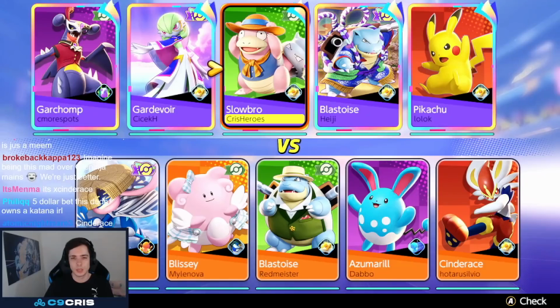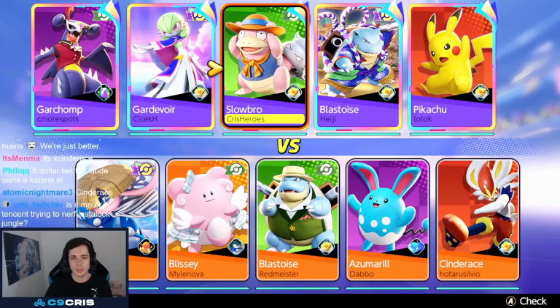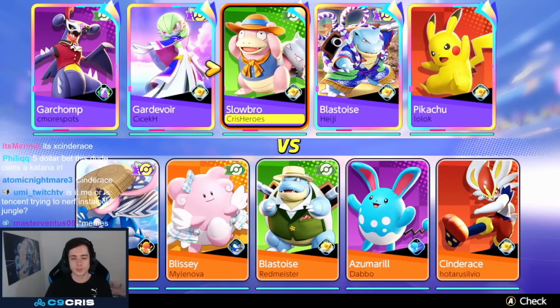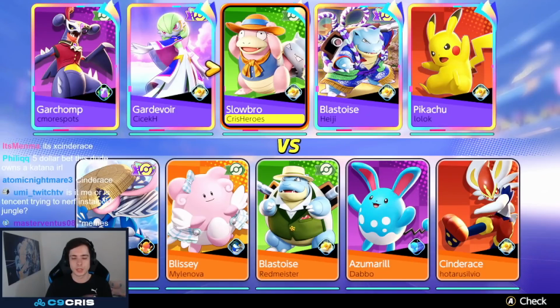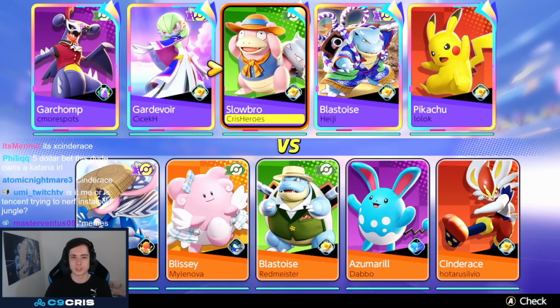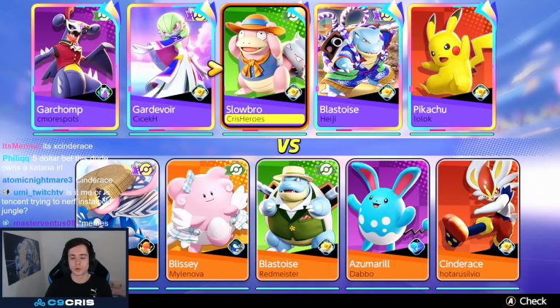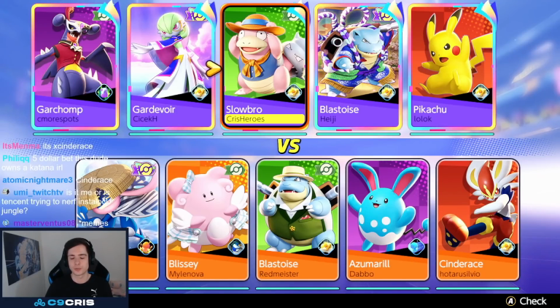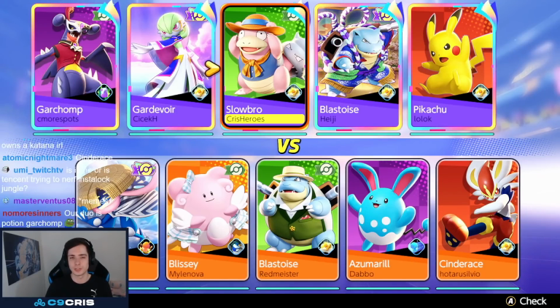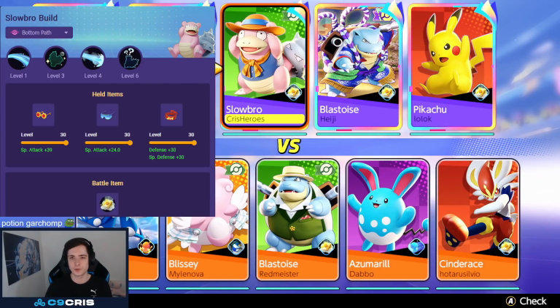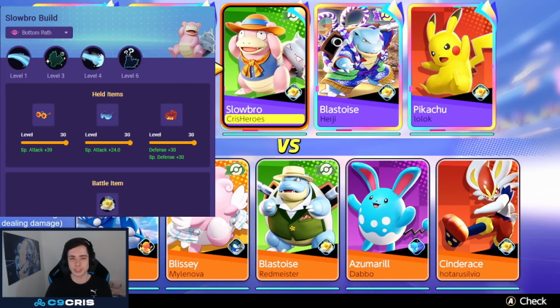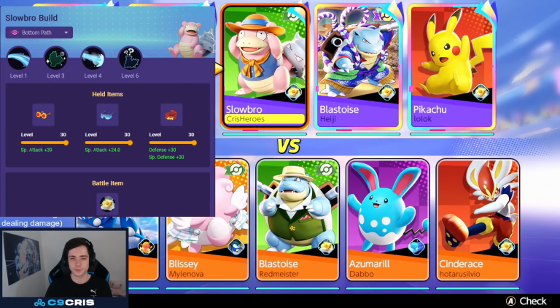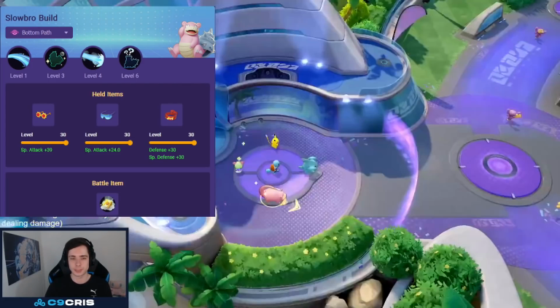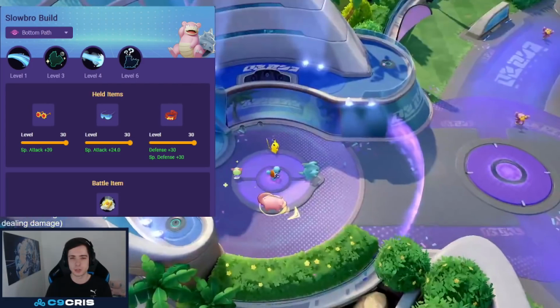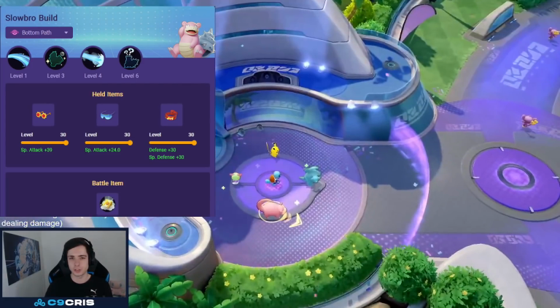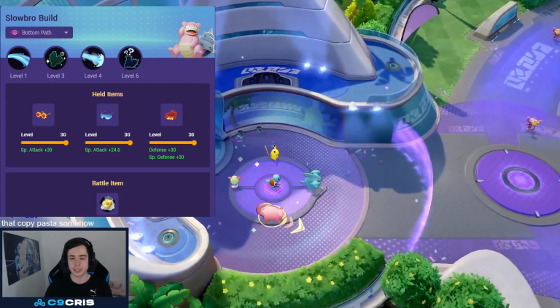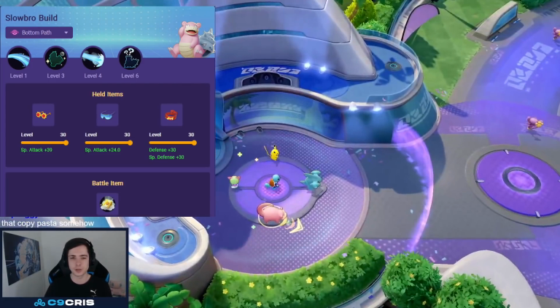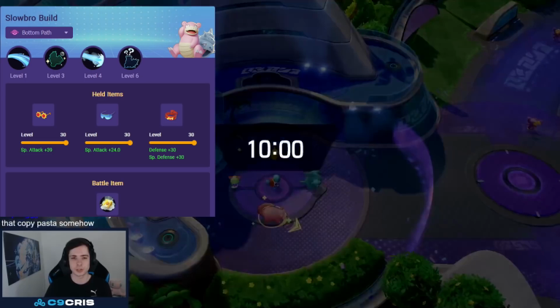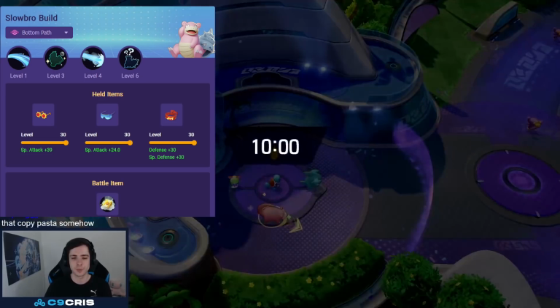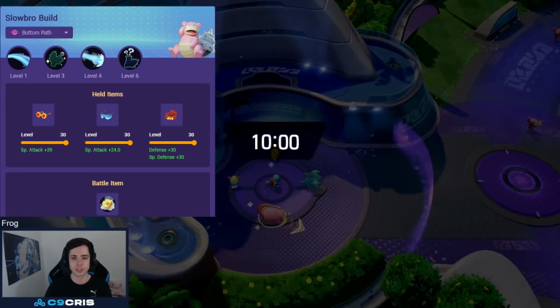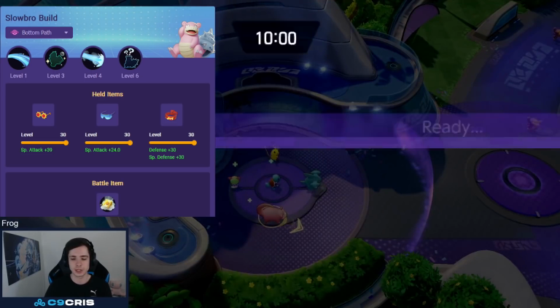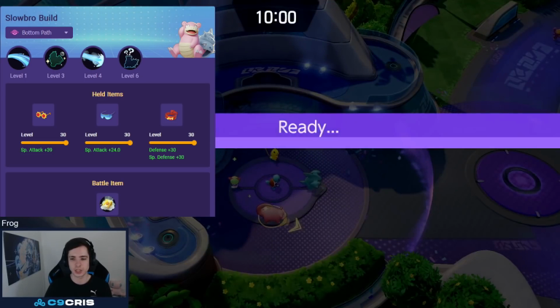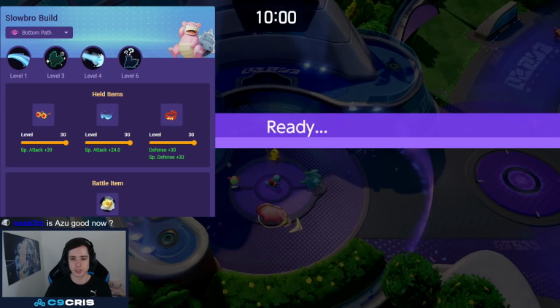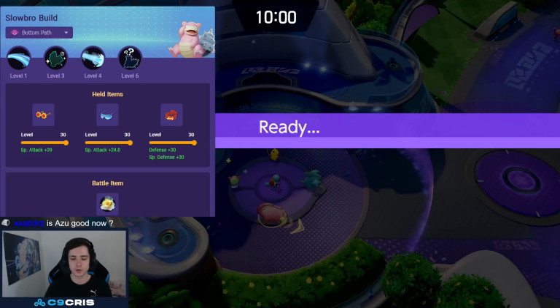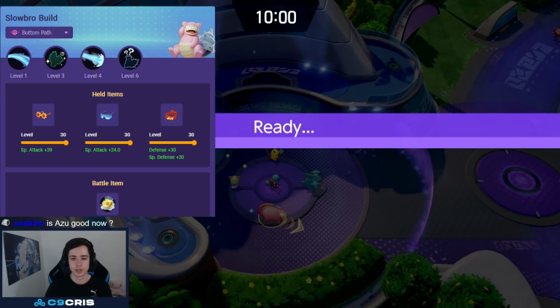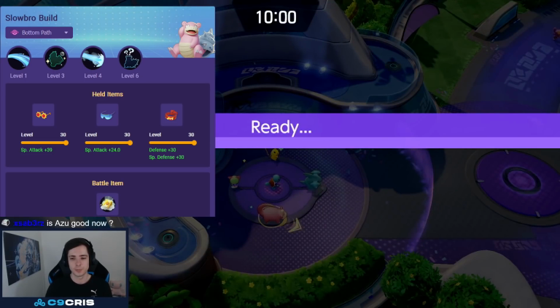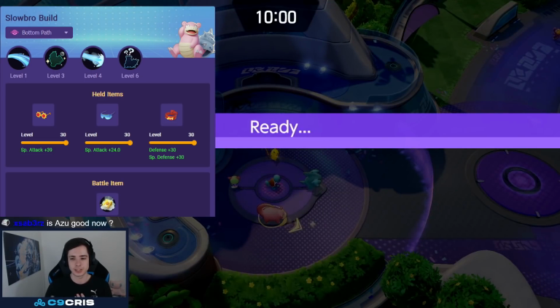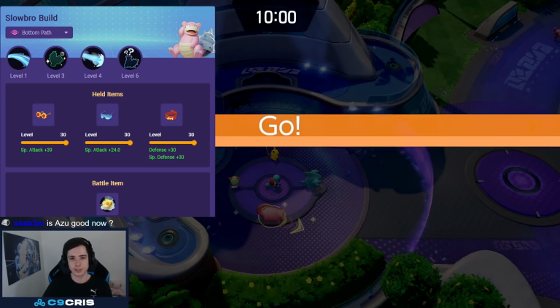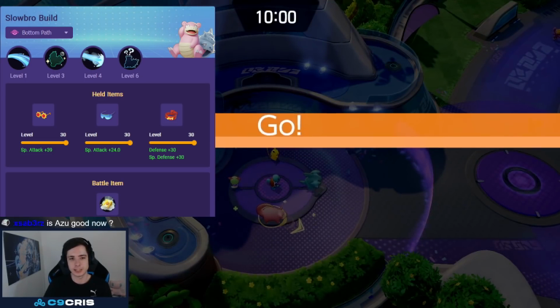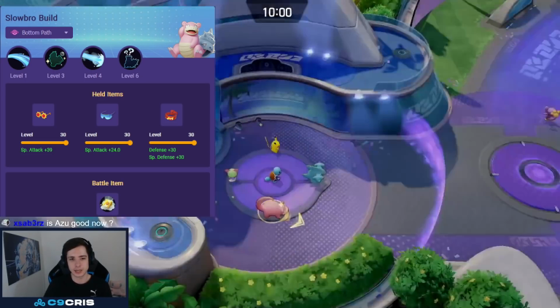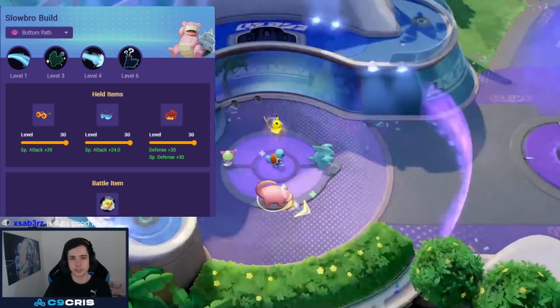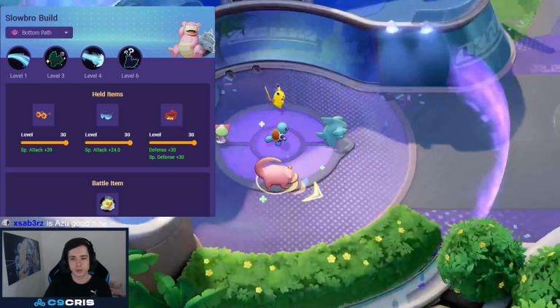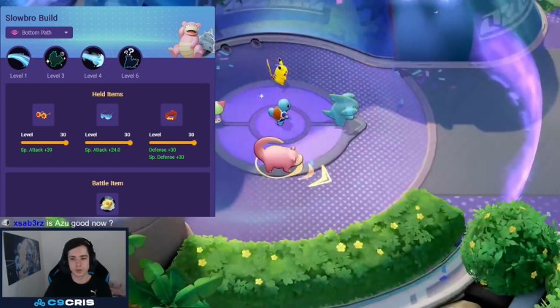Hey guys, so Scald on Slowbro actually received a very nice buff last patch. Not only just Scald, the Unite move is easier to charge a bit now. But honestly, Scald feels pretty good now.